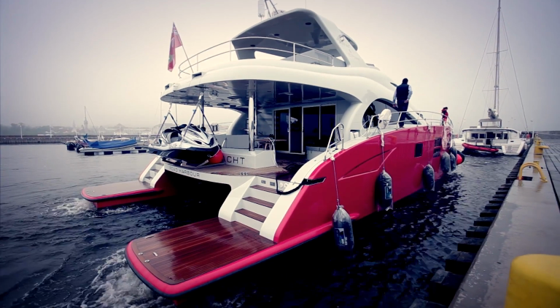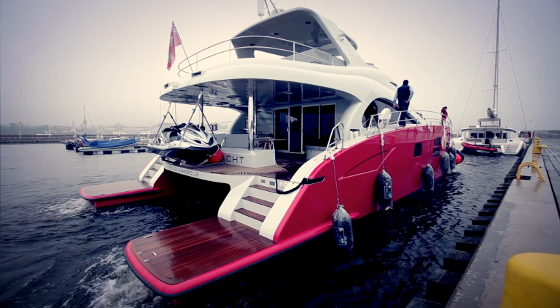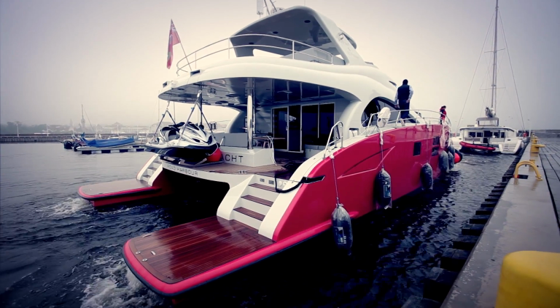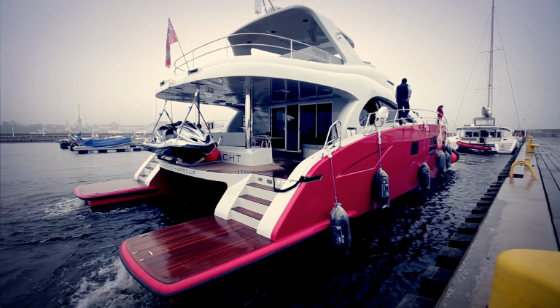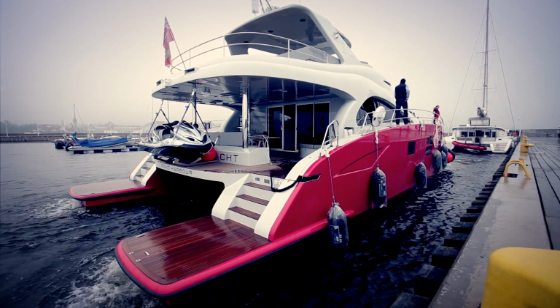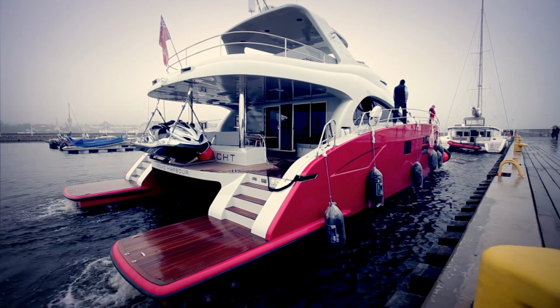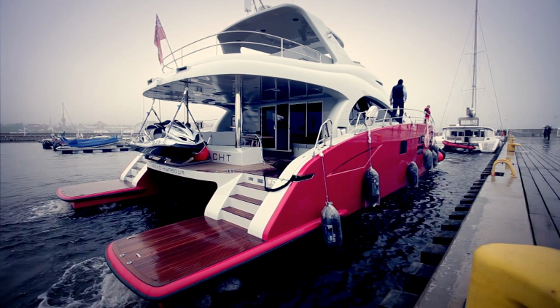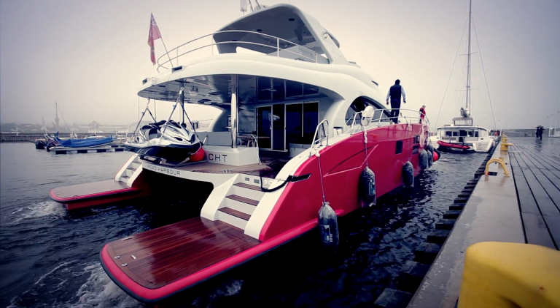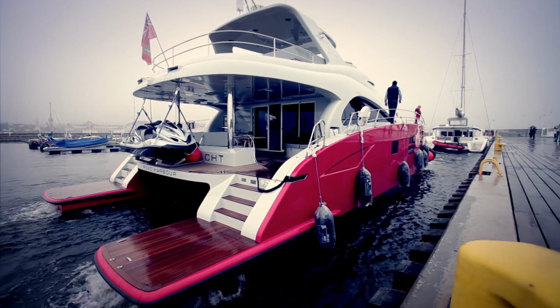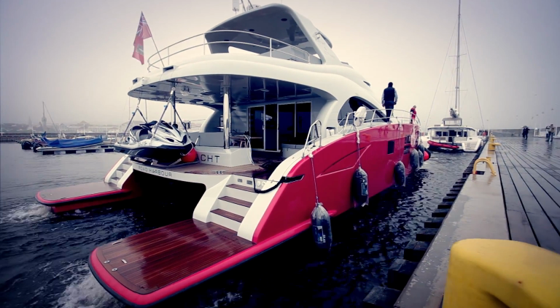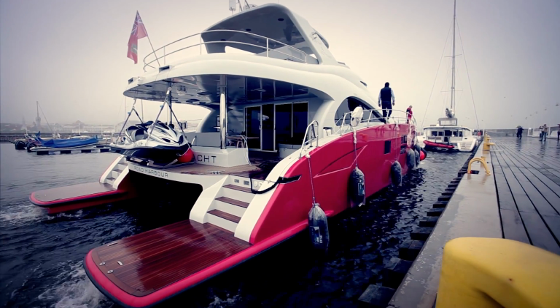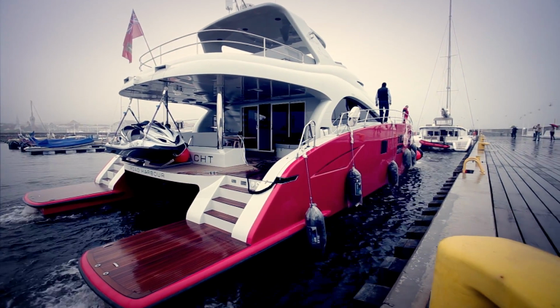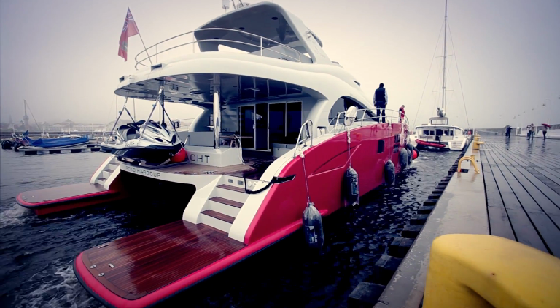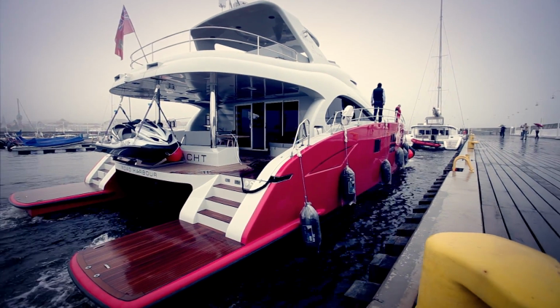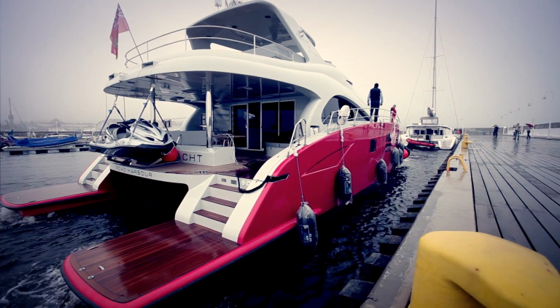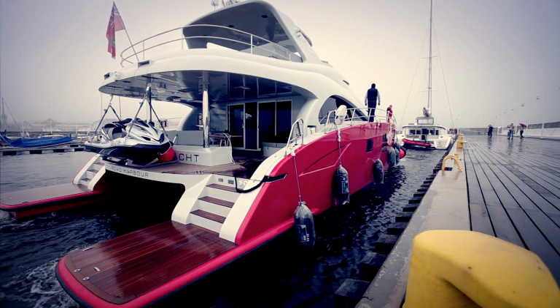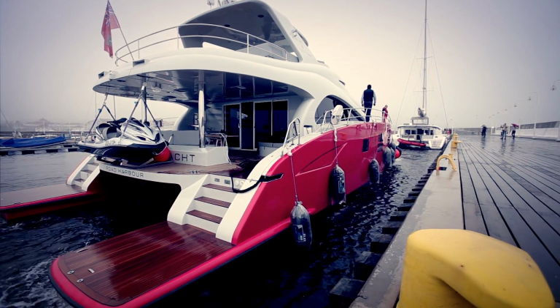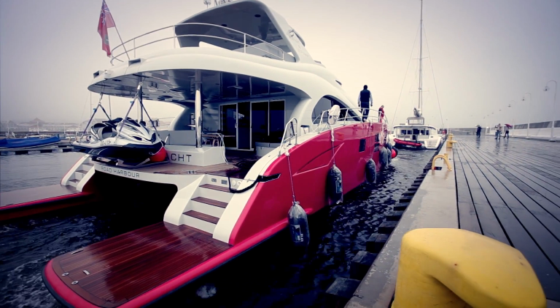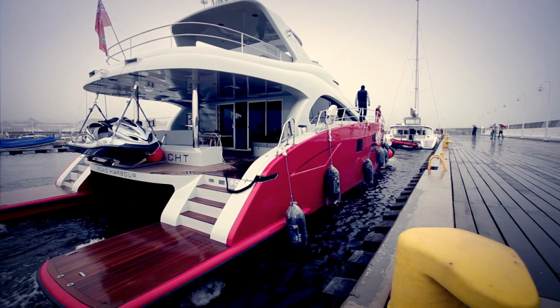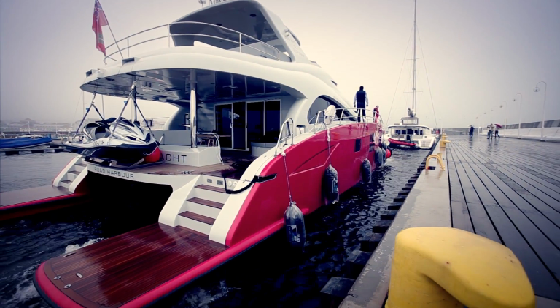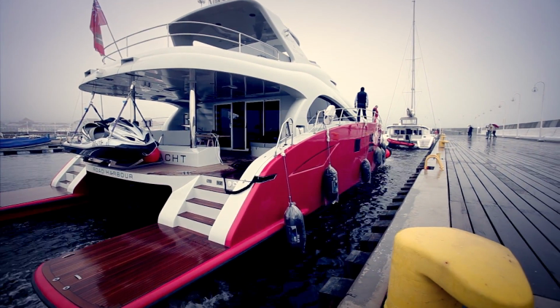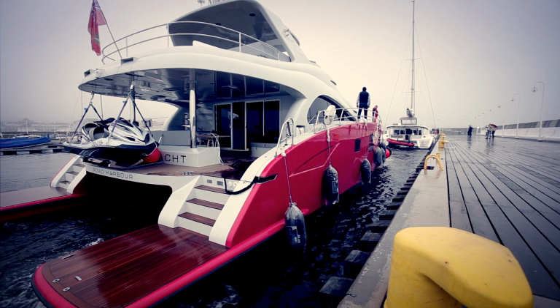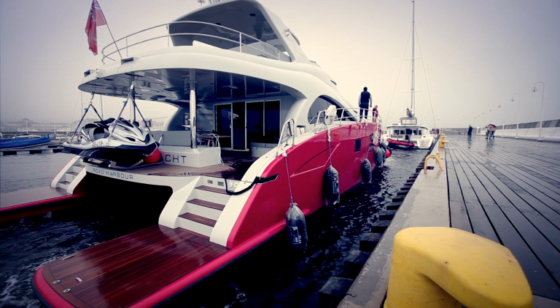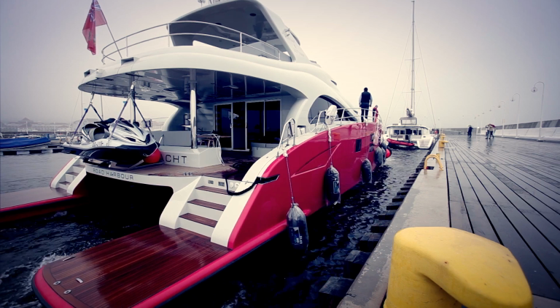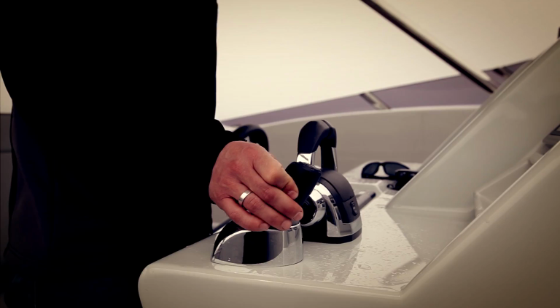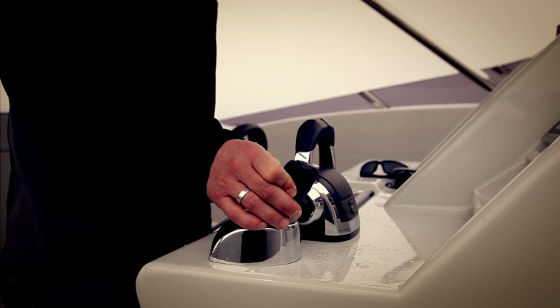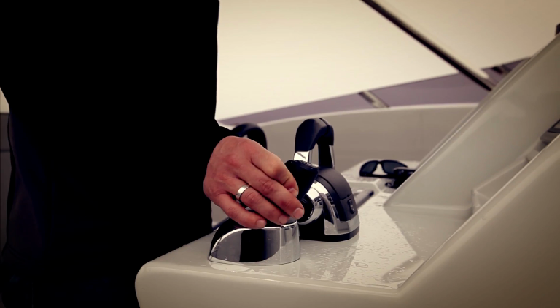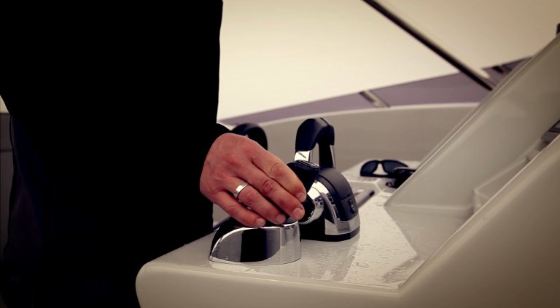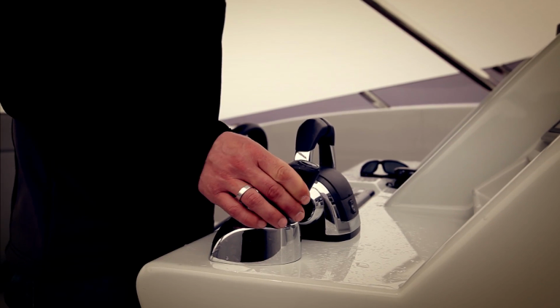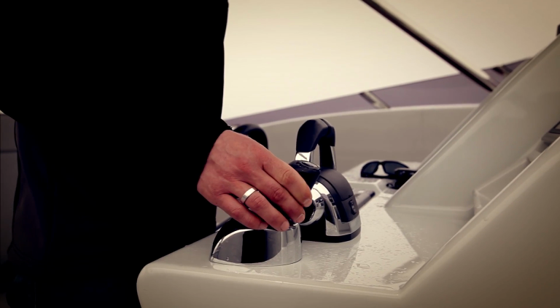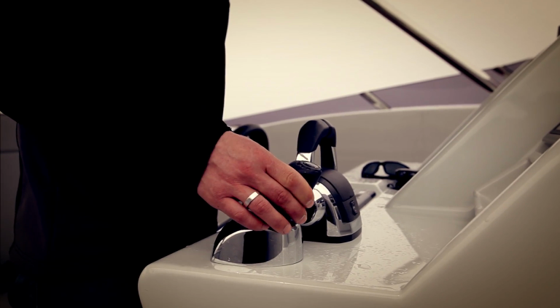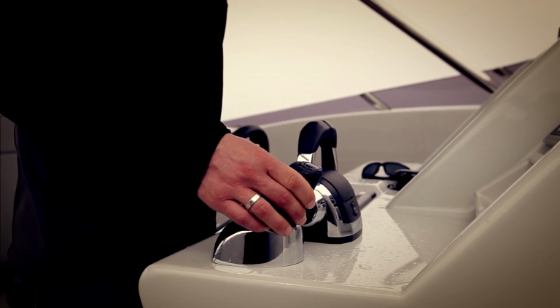I think everybody agrees on the fact that IPS on such a catamaran is a good added value to the boat, yes.